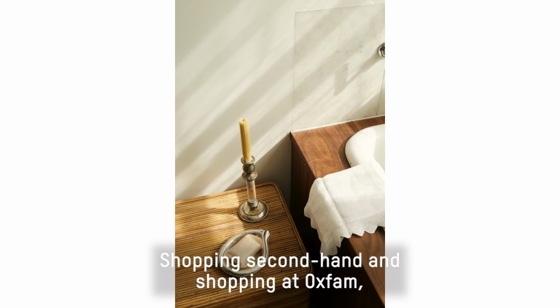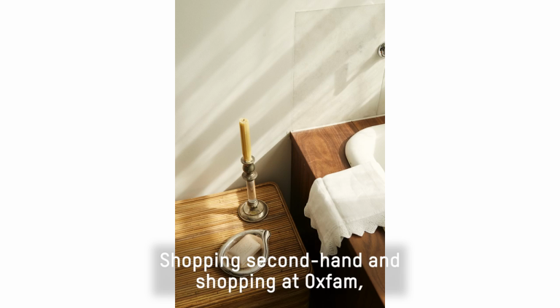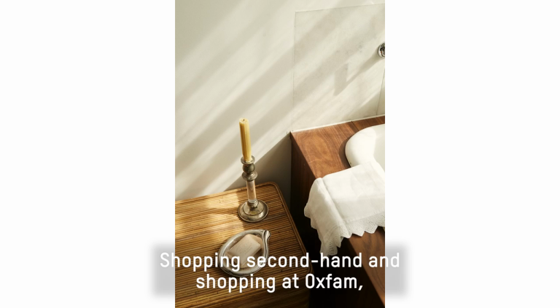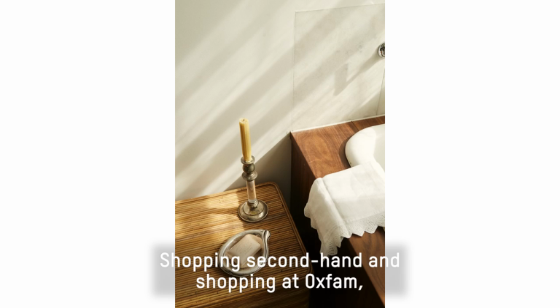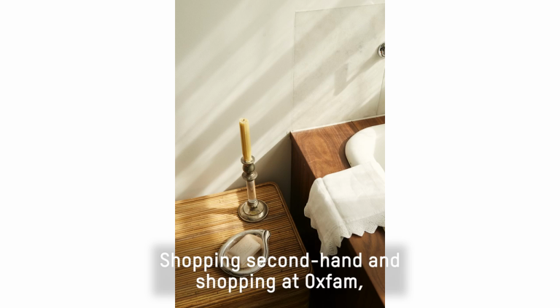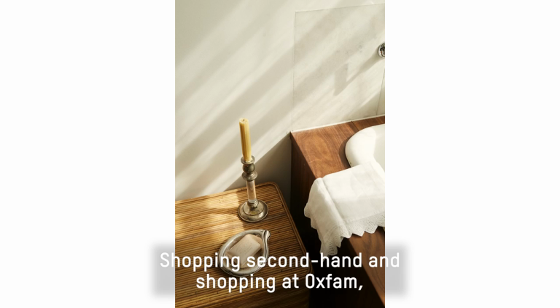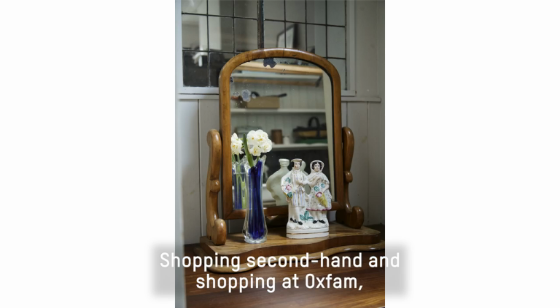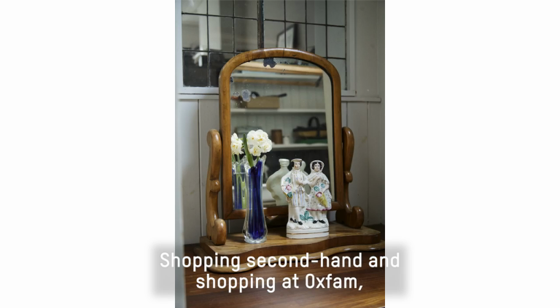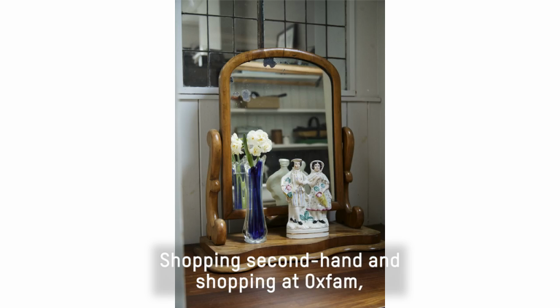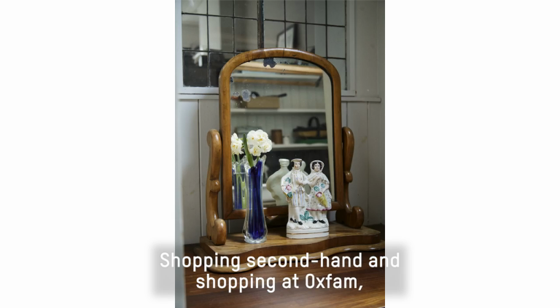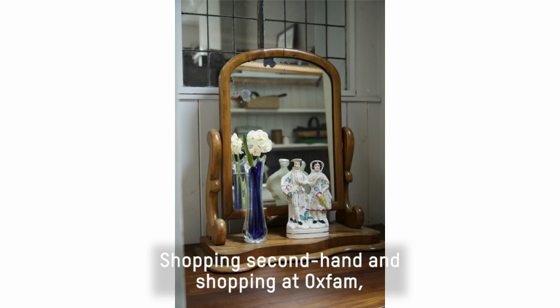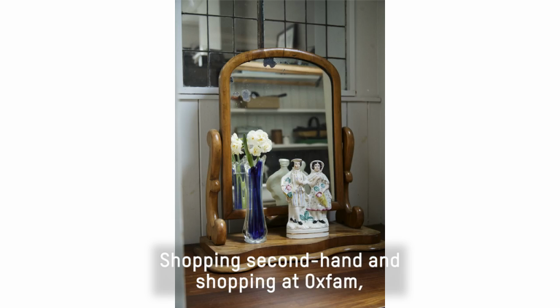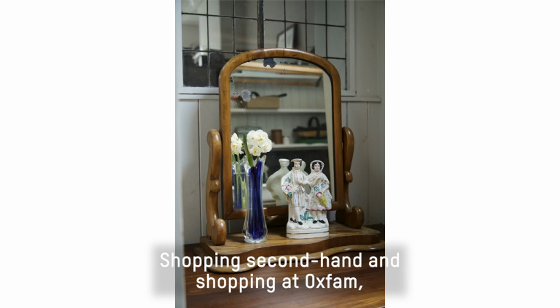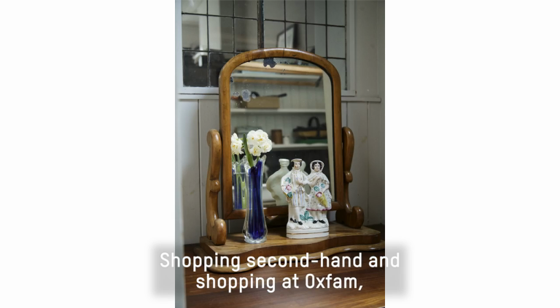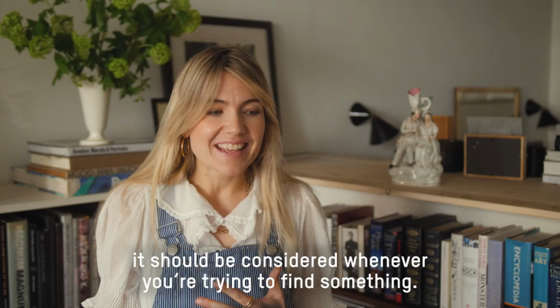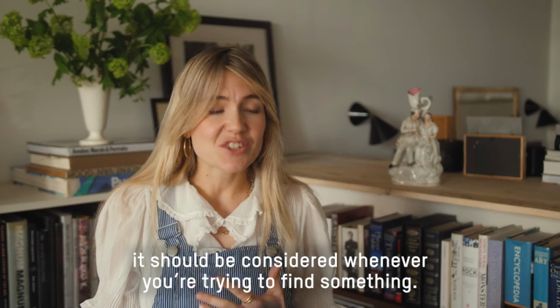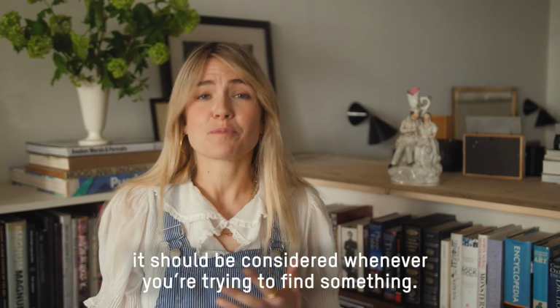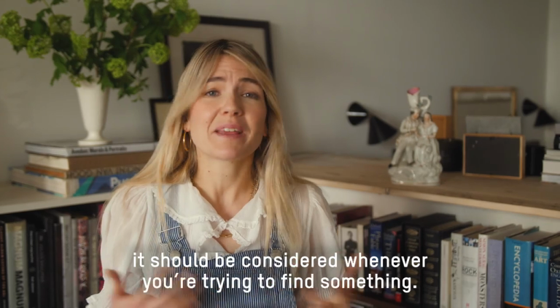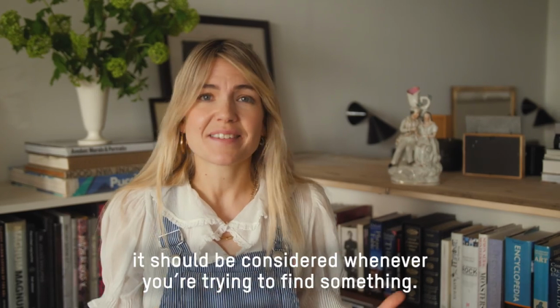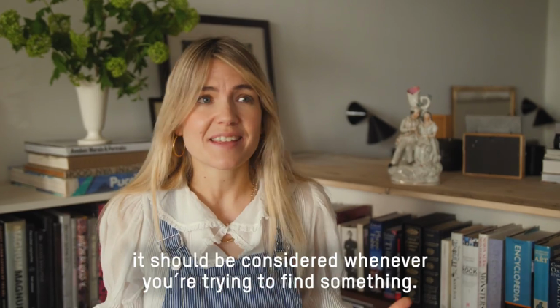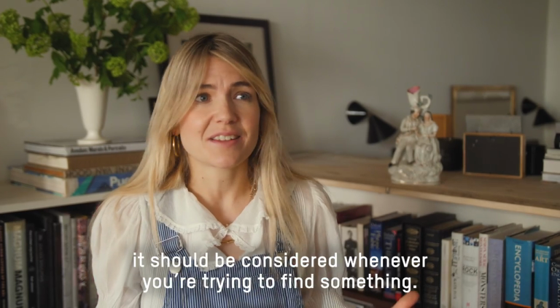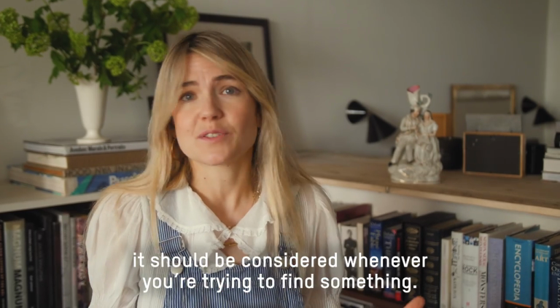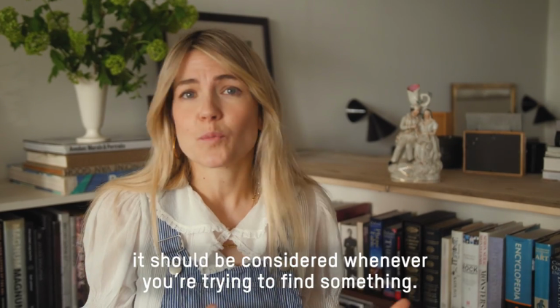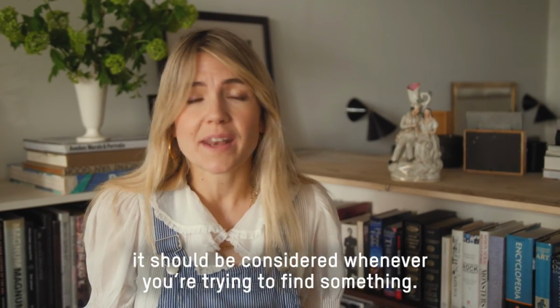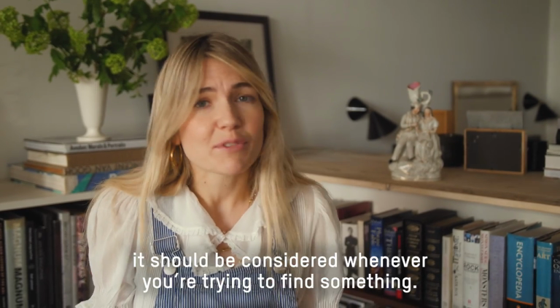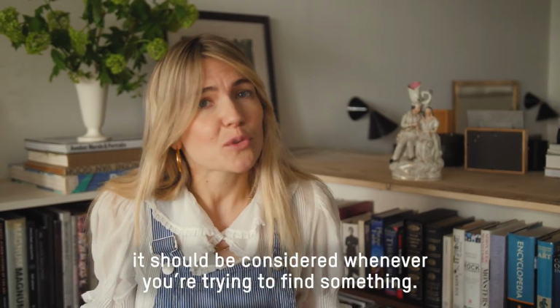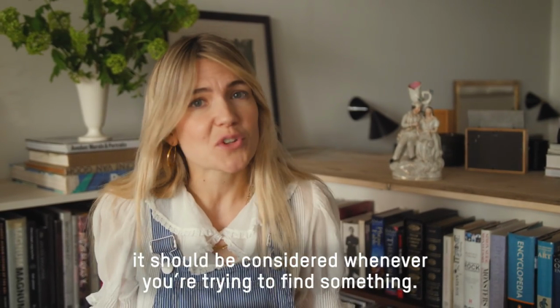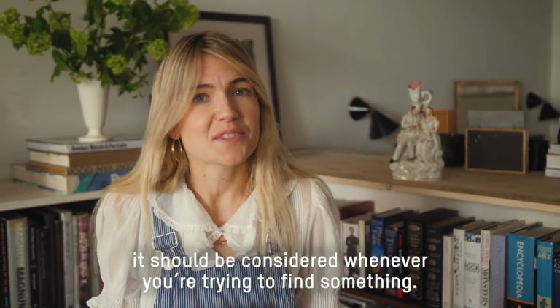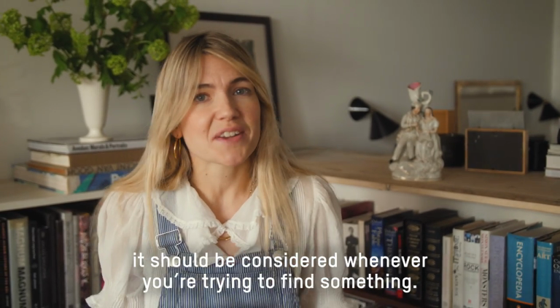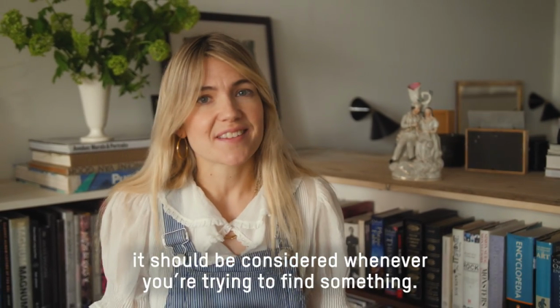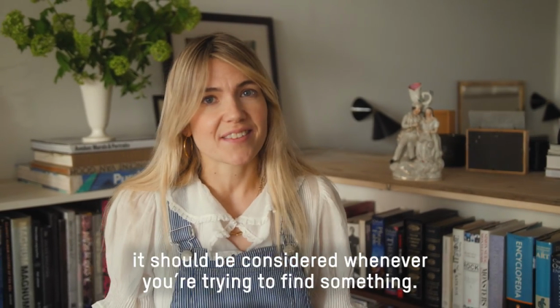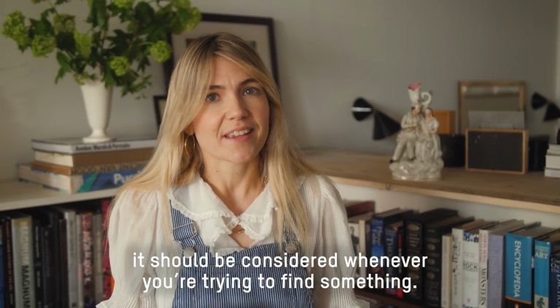Shopping secondhand and shopping at Oxfam should be considered whenever you're trying to find something.